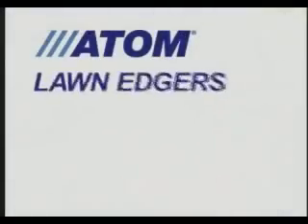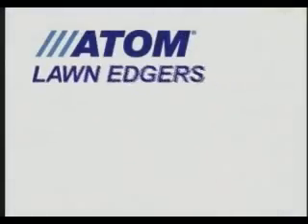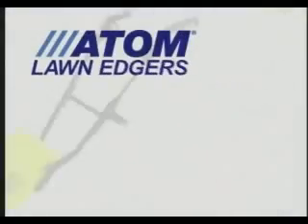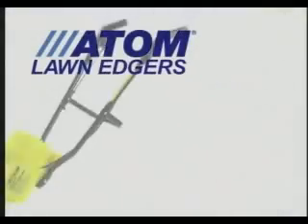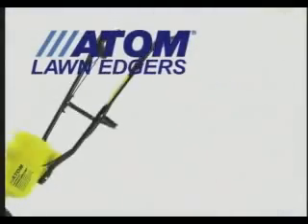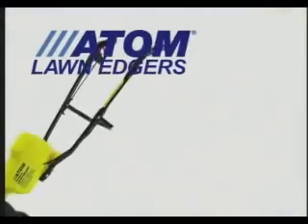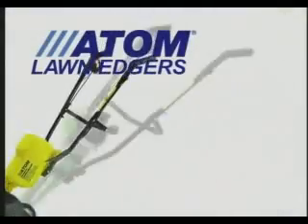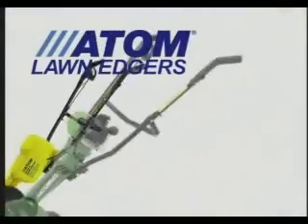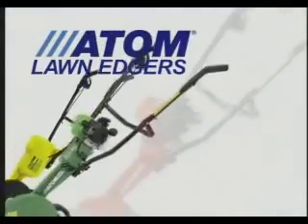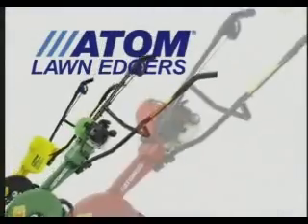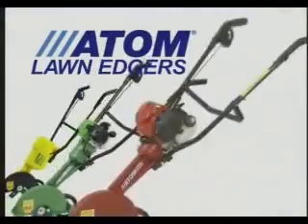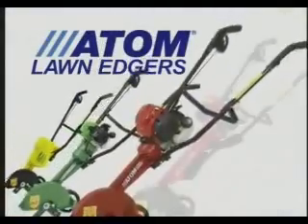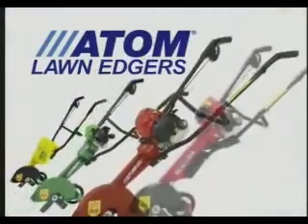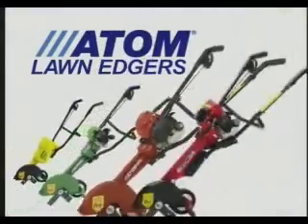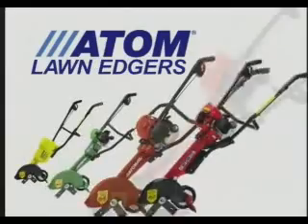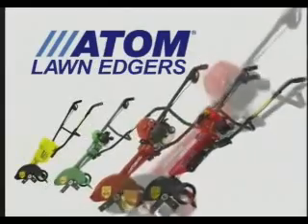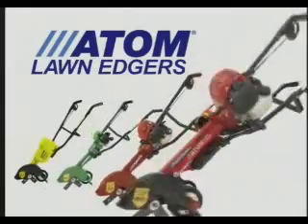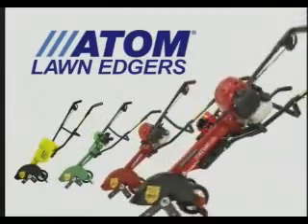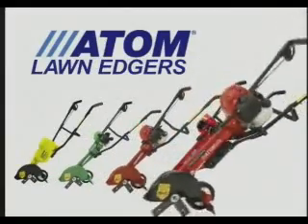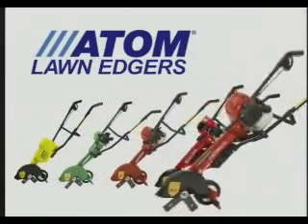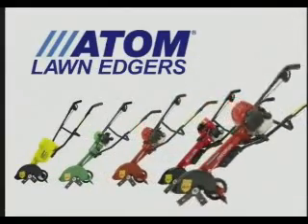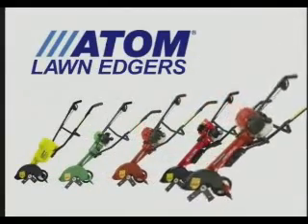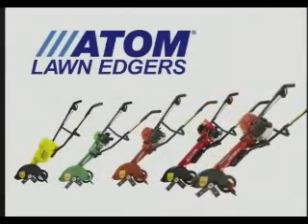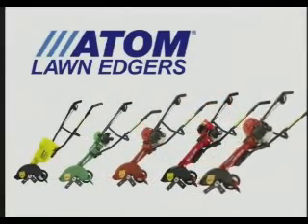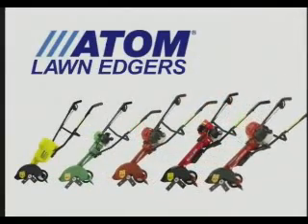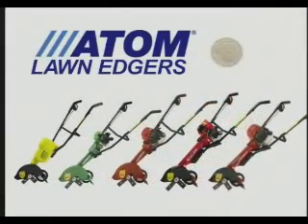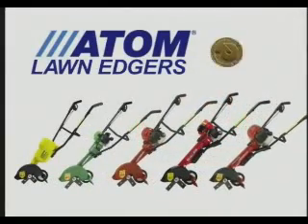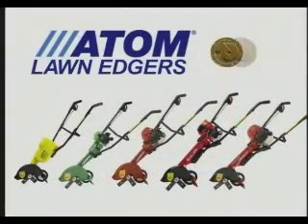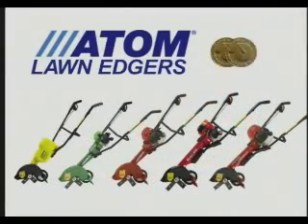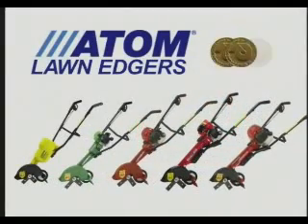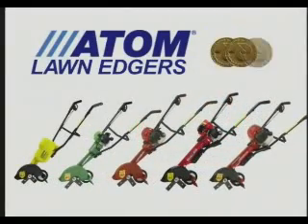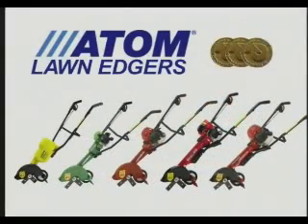Atom Edgers are suitable for all applications. See your dealer for the model to suit your needs.